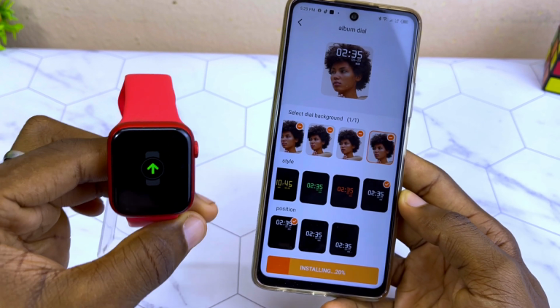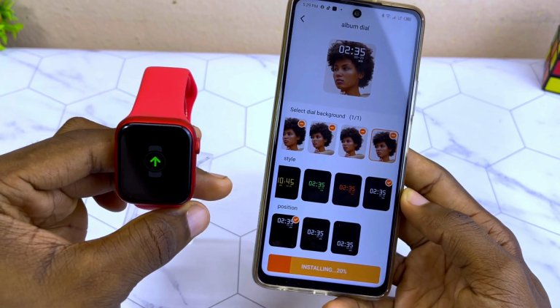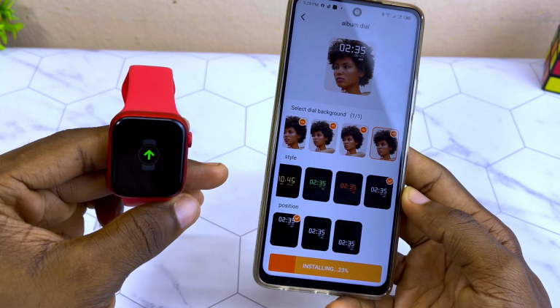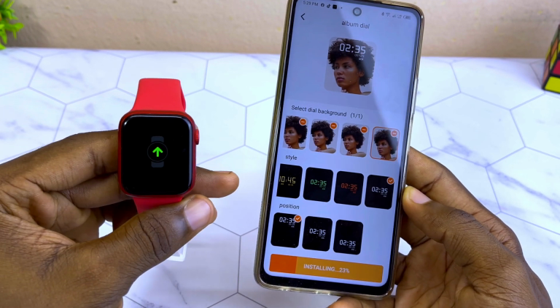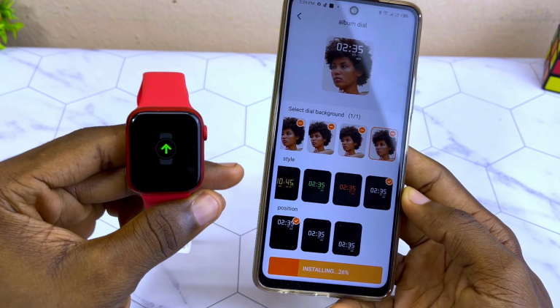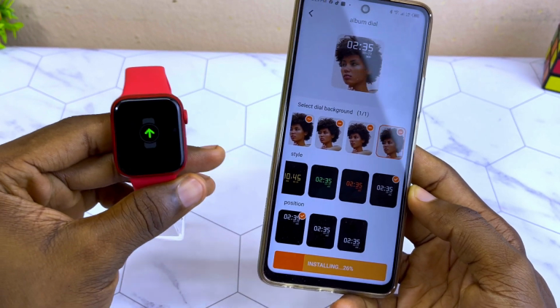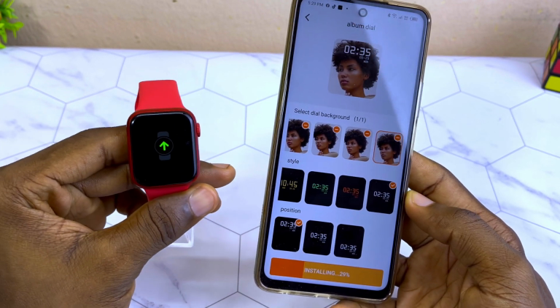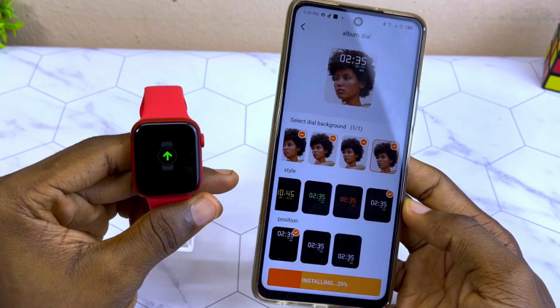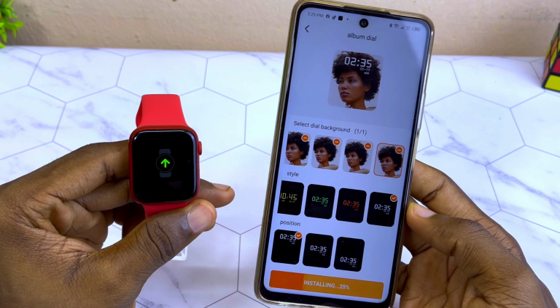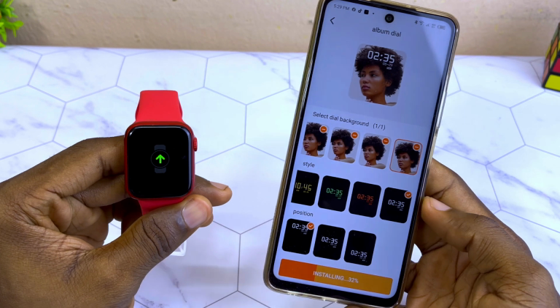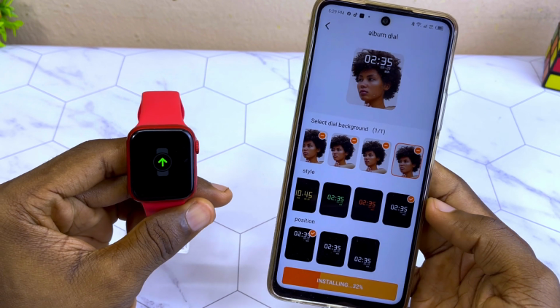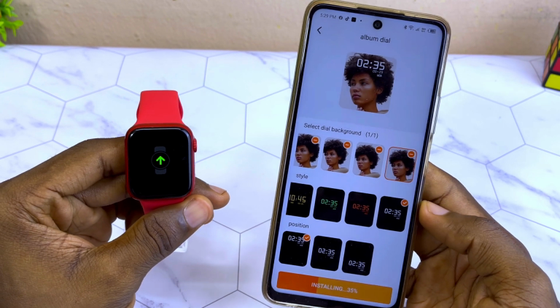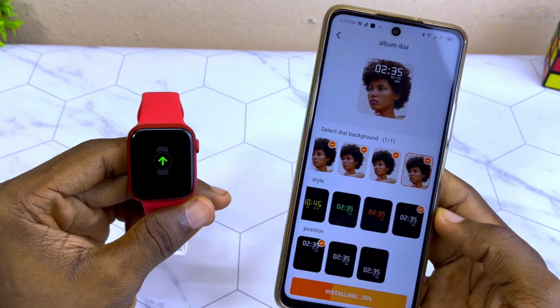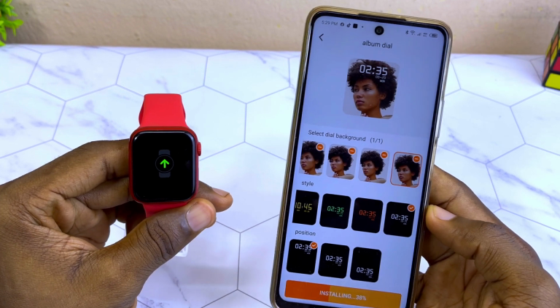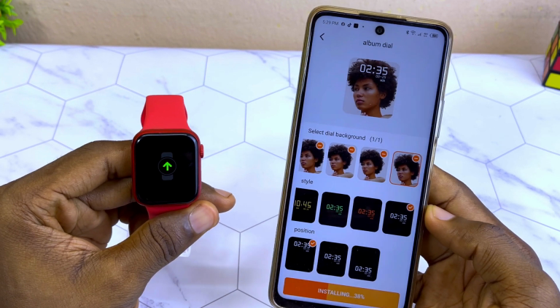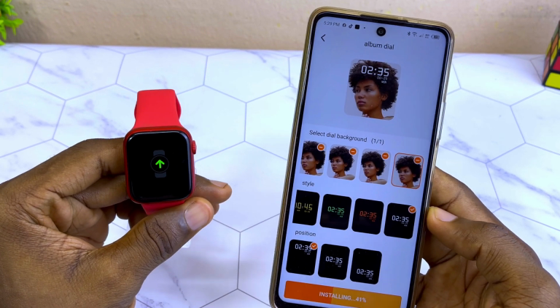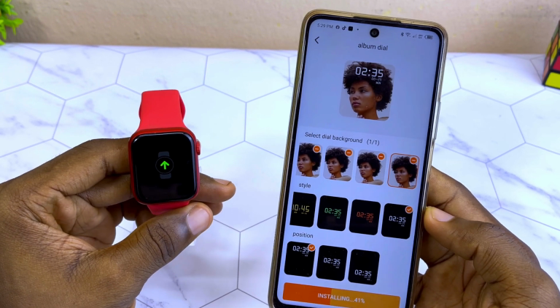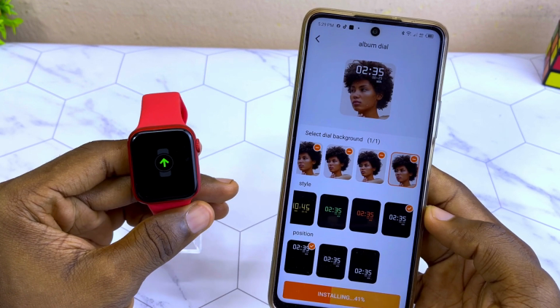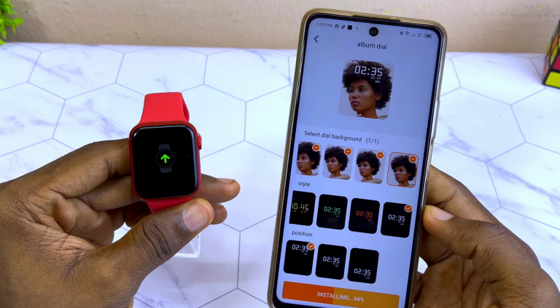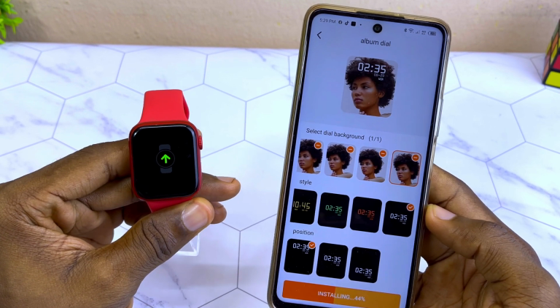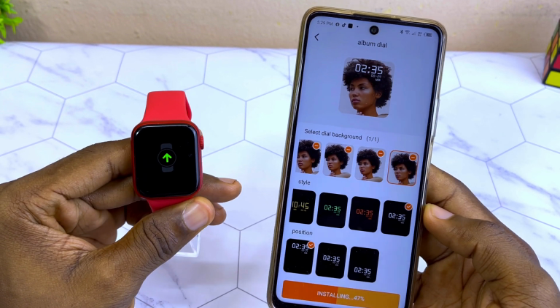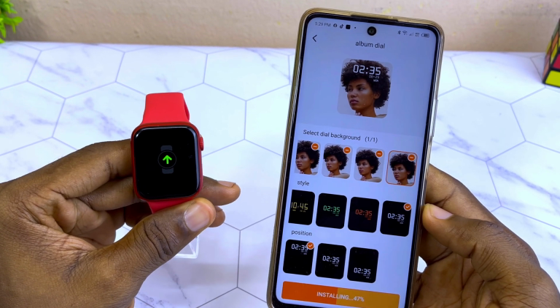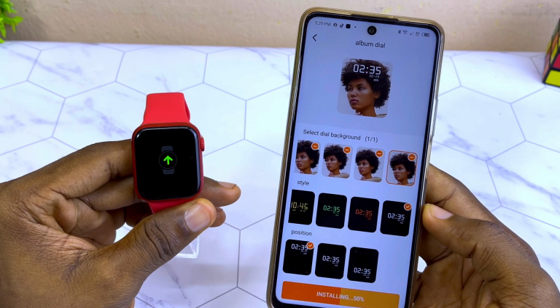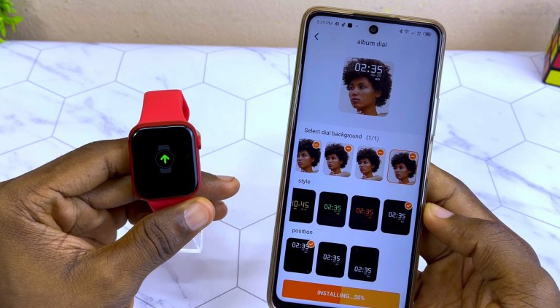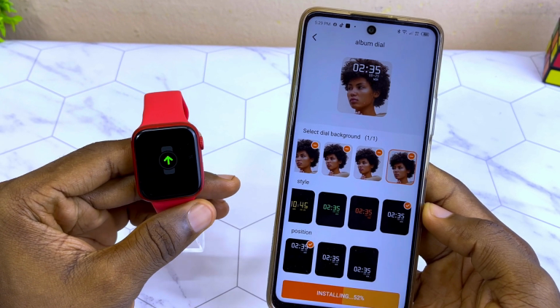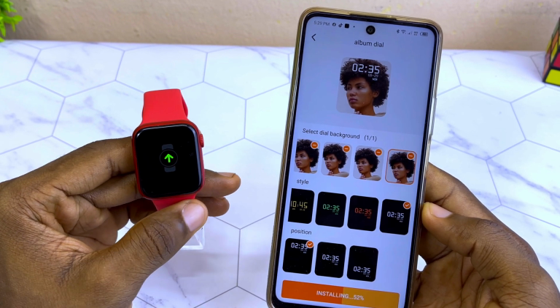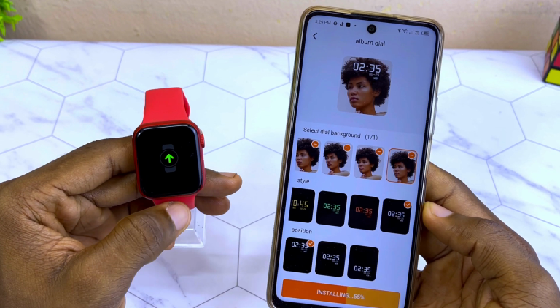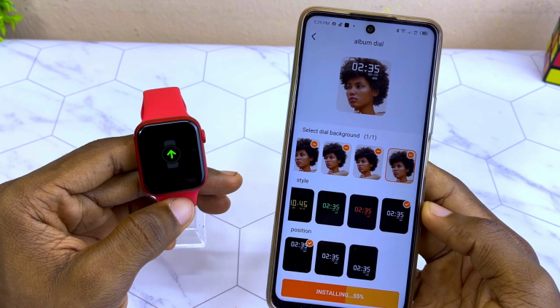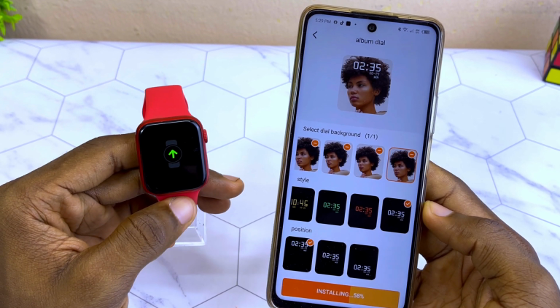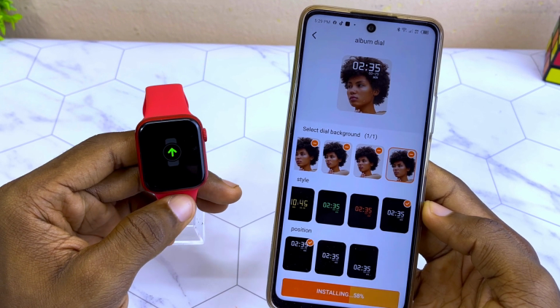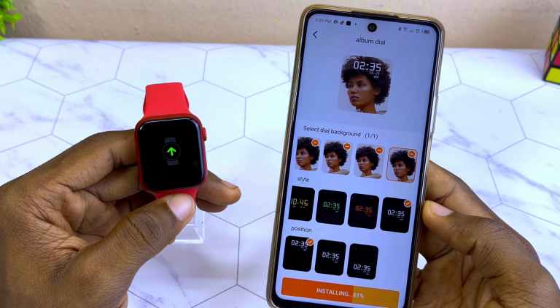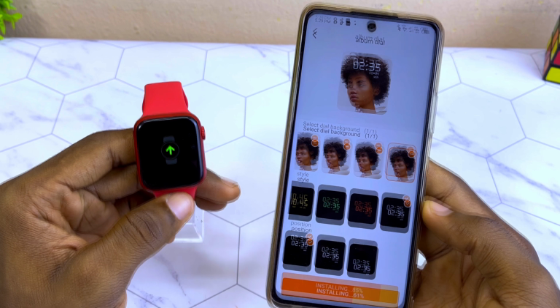As you can see on the watch, it is showing an upload symbol, which means it is installing. We have to wait for it to upload completely and you are going to see a watch face on the smartwatch.